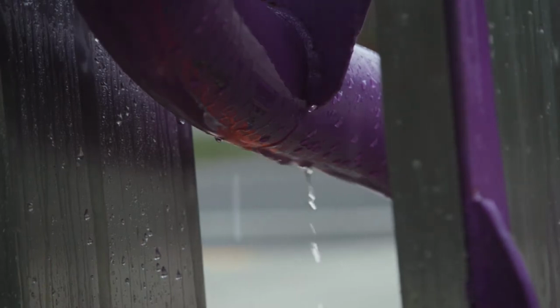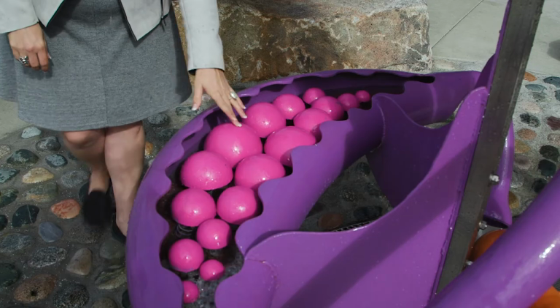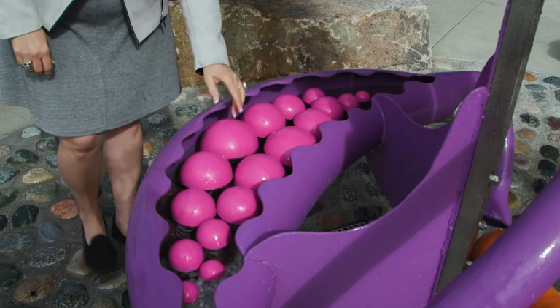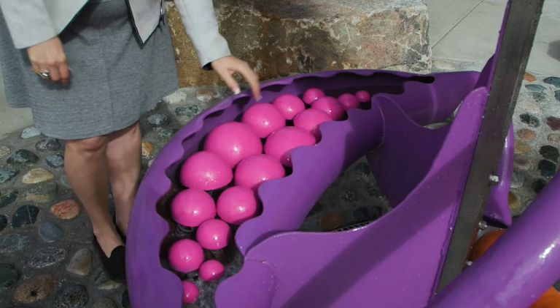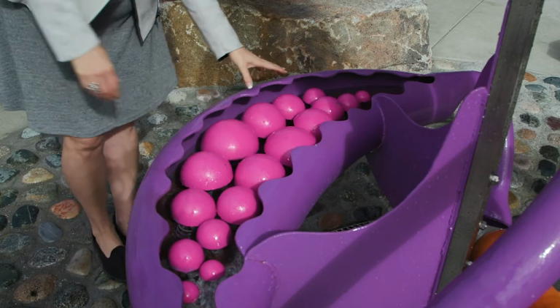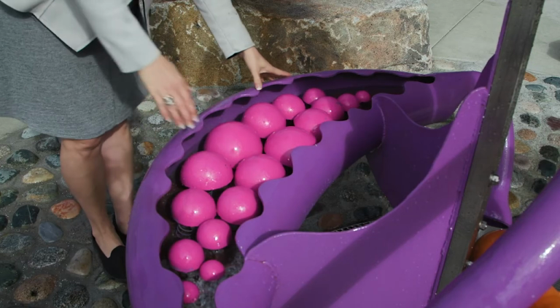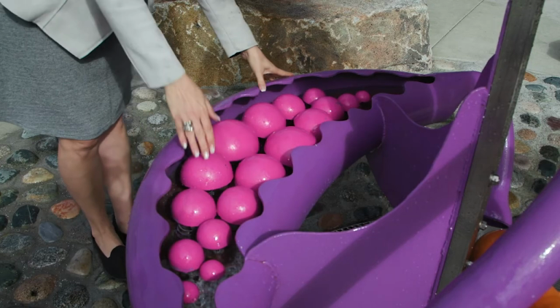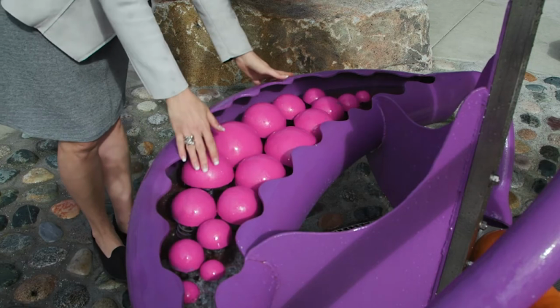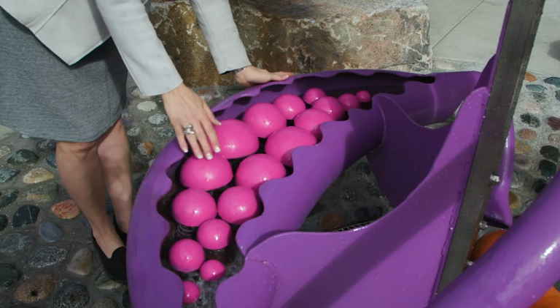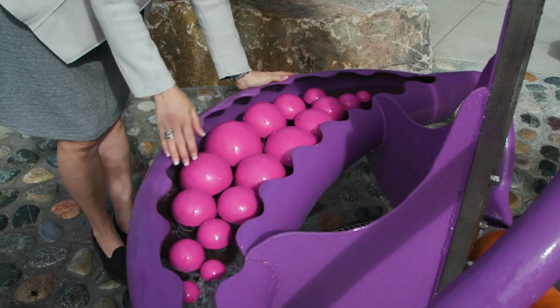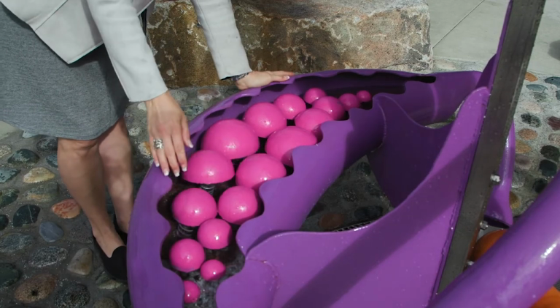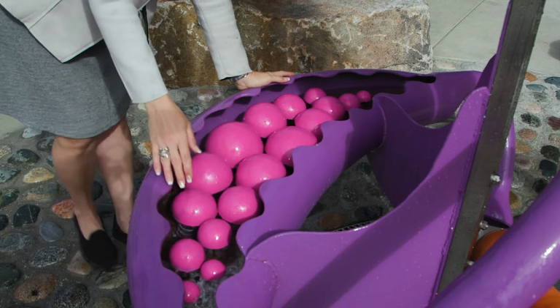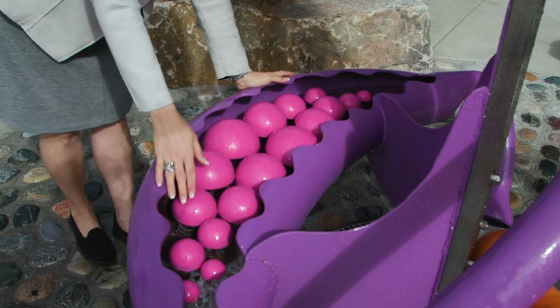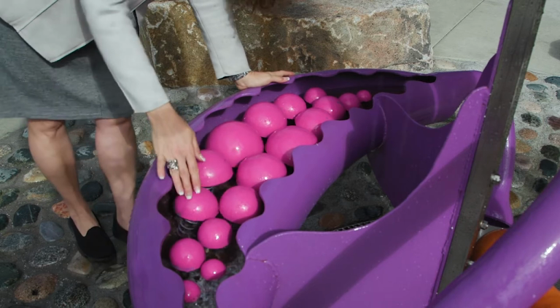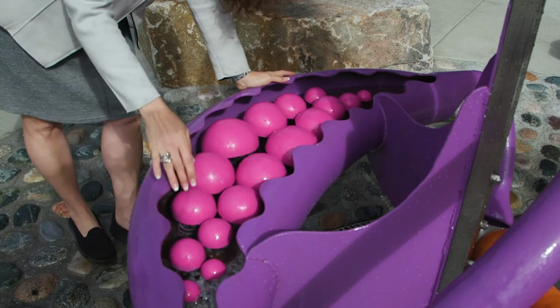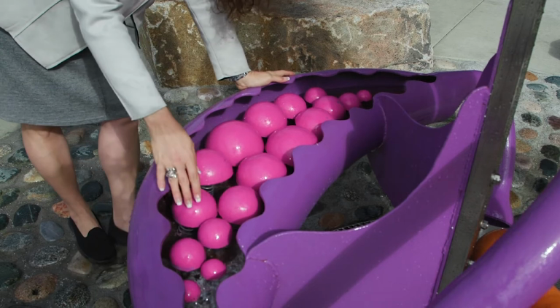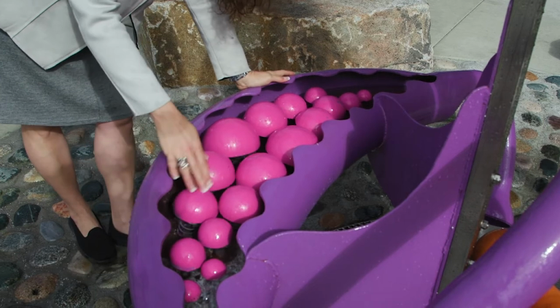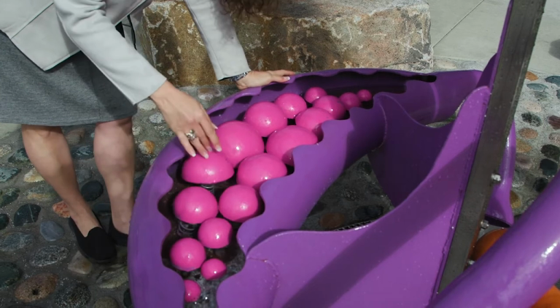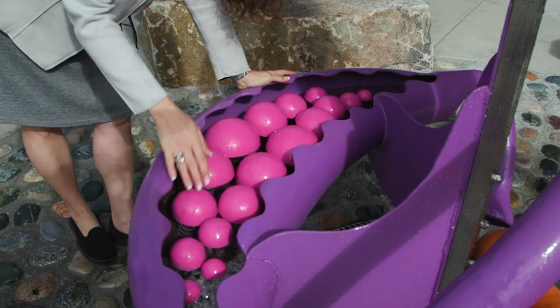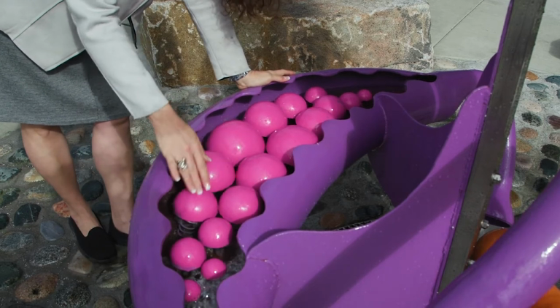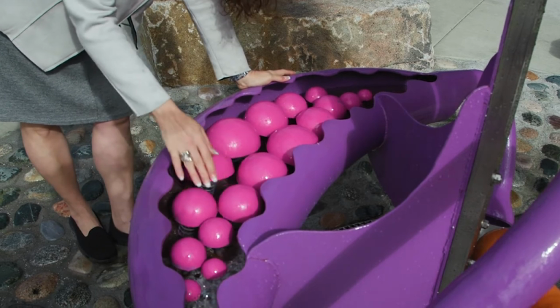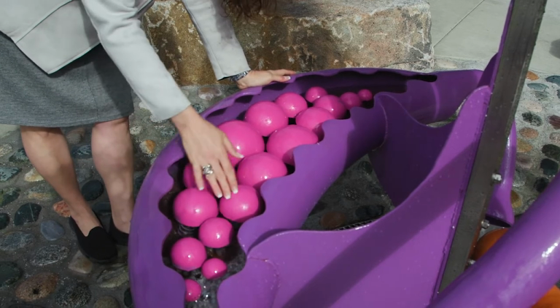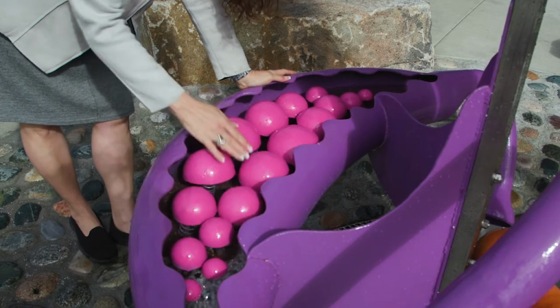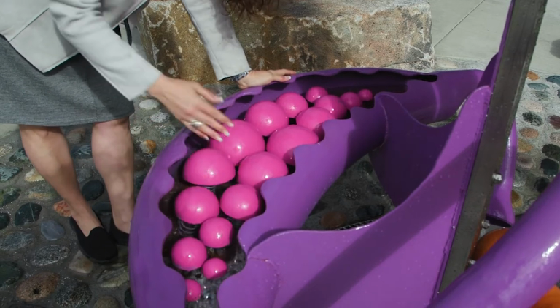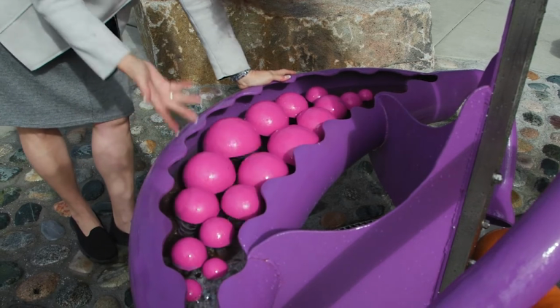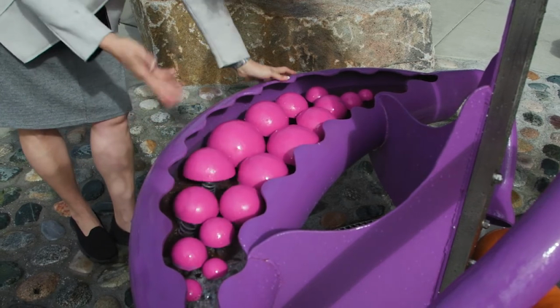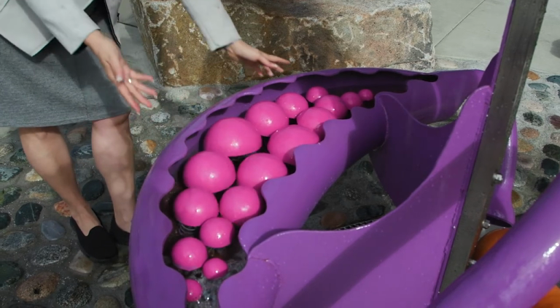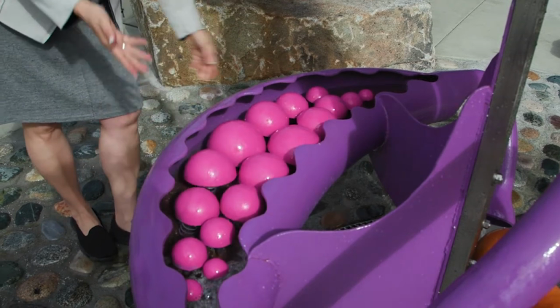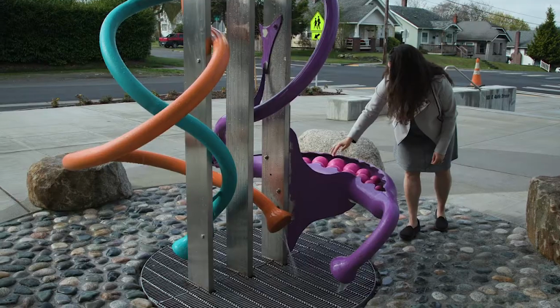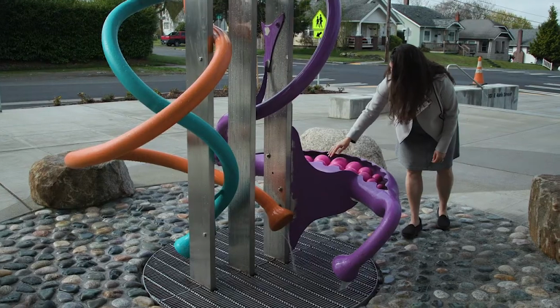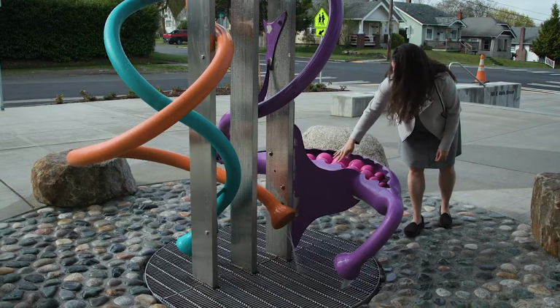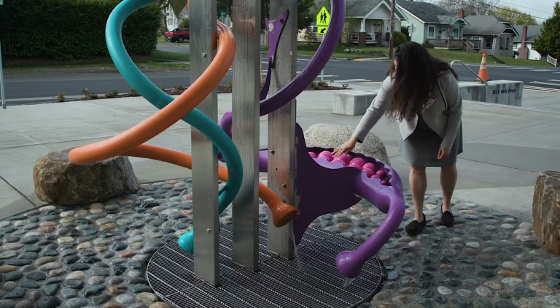Let's see how this thing works. It's getting bubbly in there. On a good rainy day, I think it's going to work fairly well.